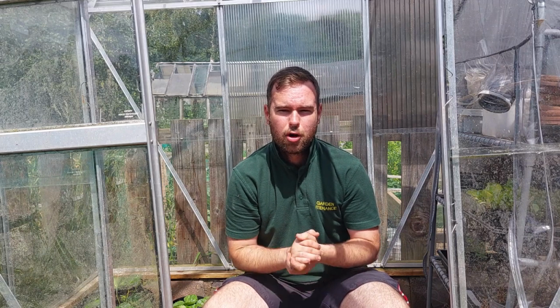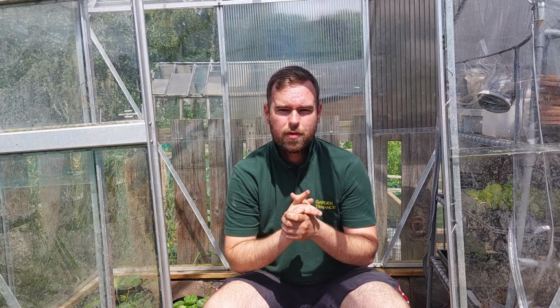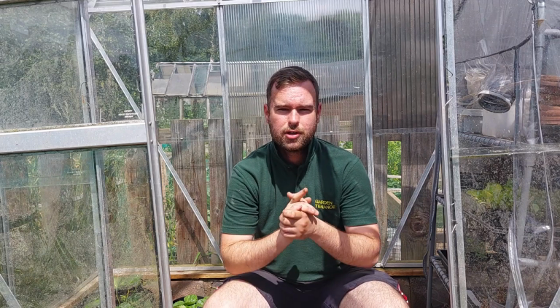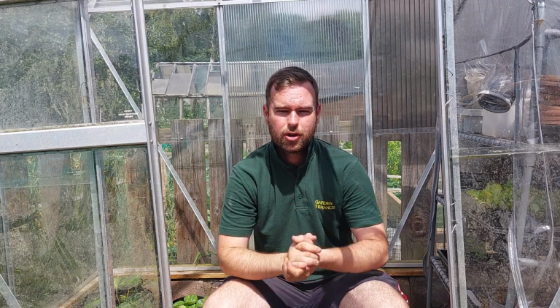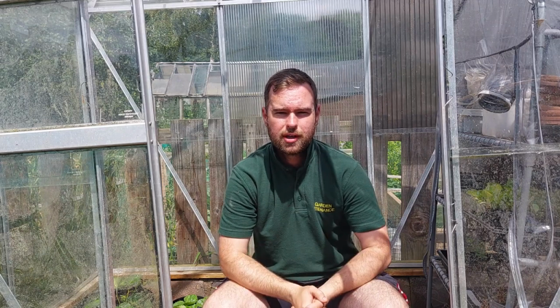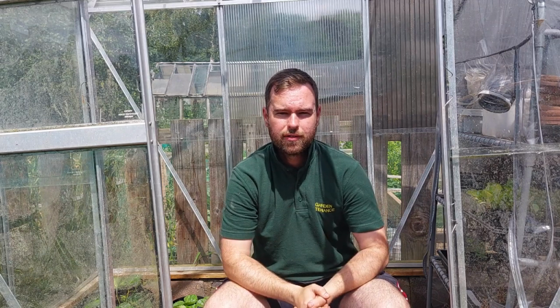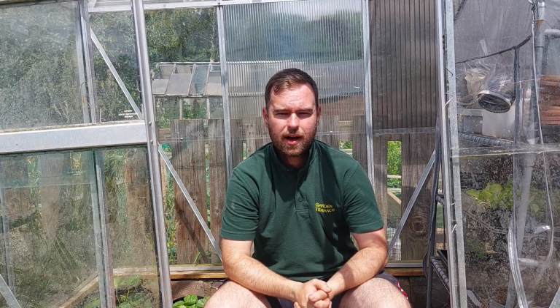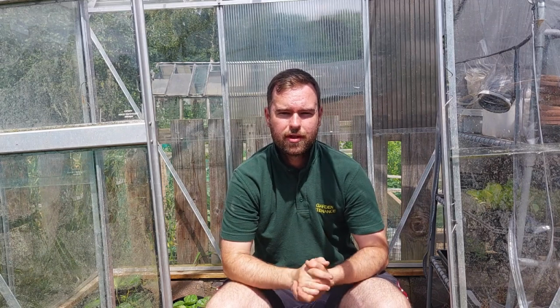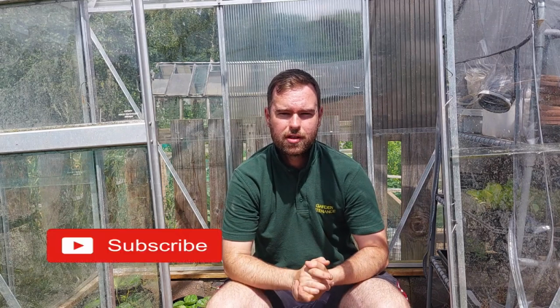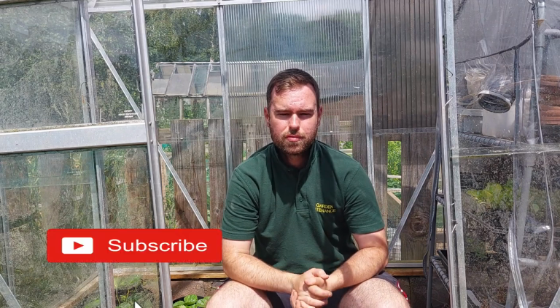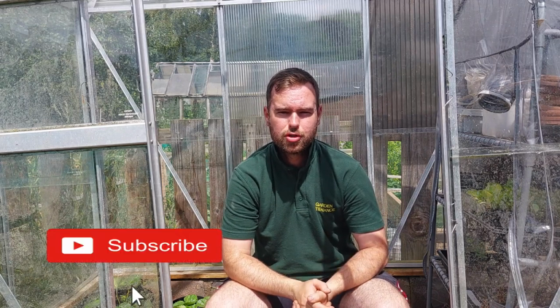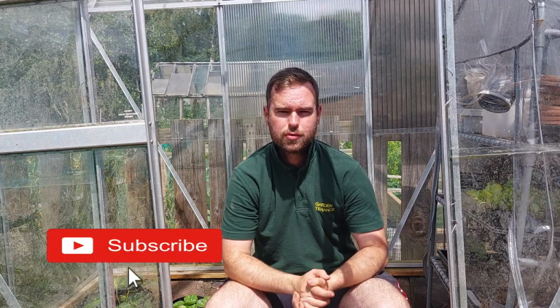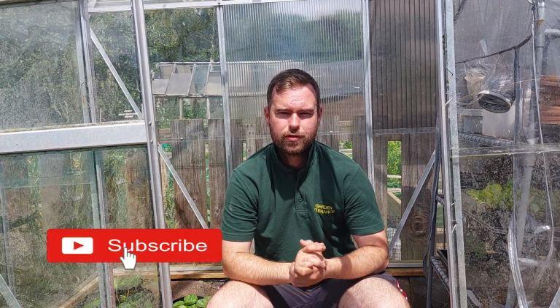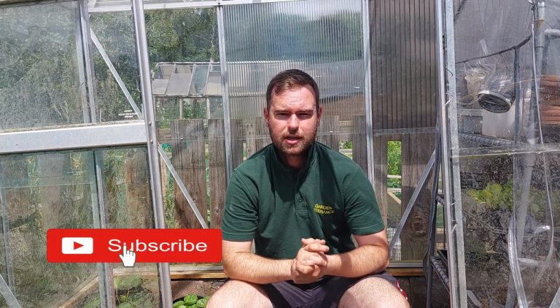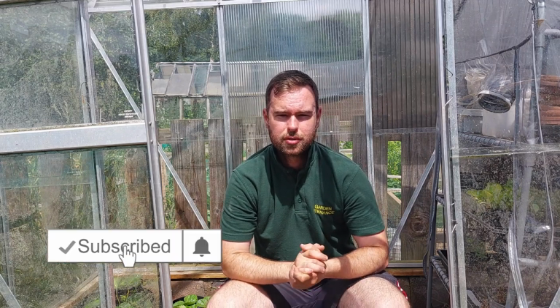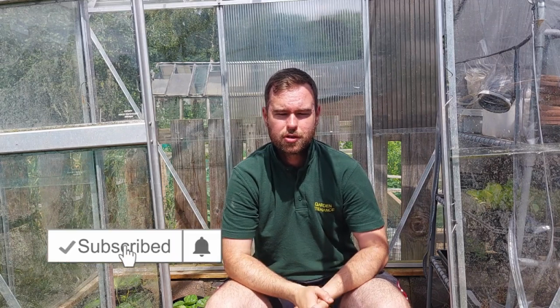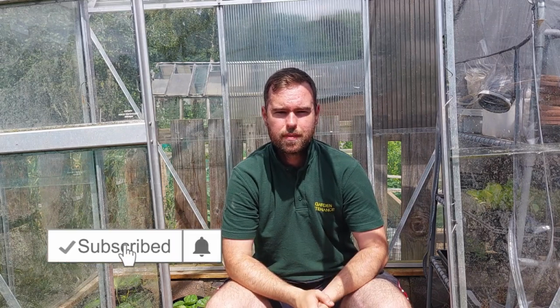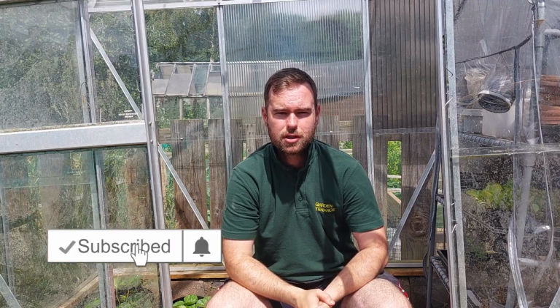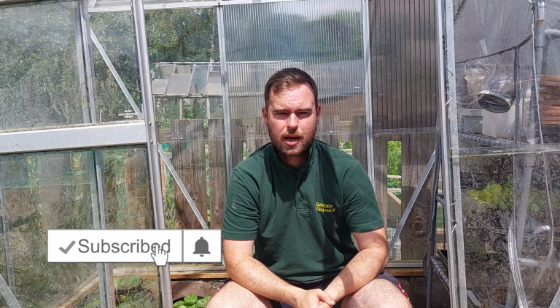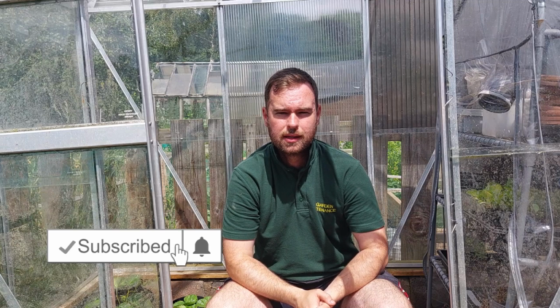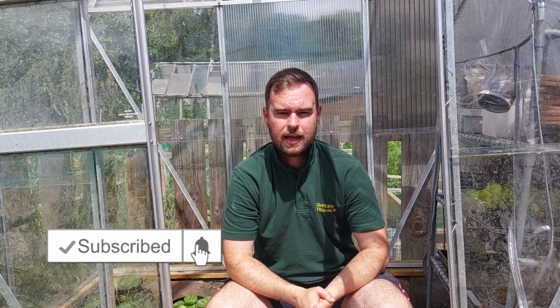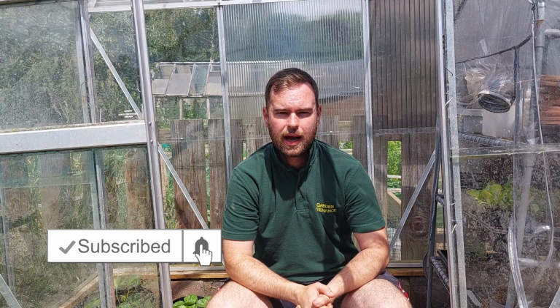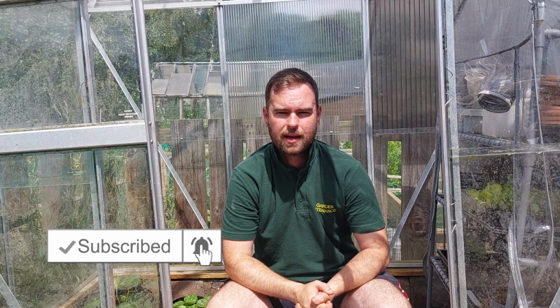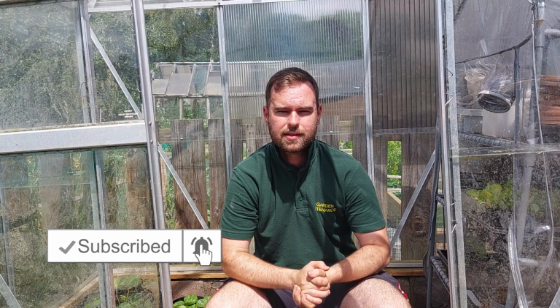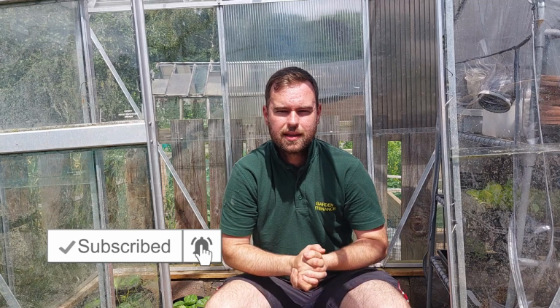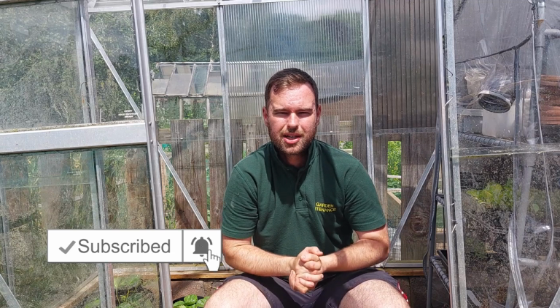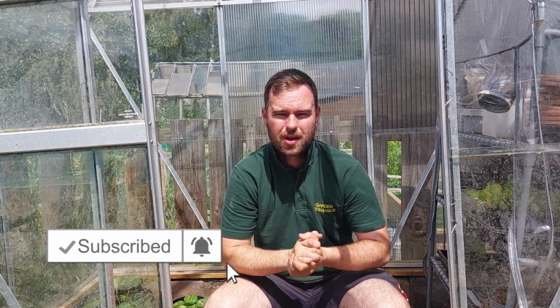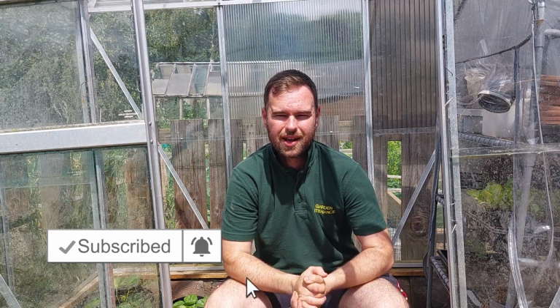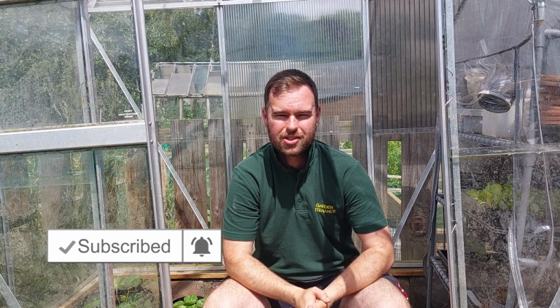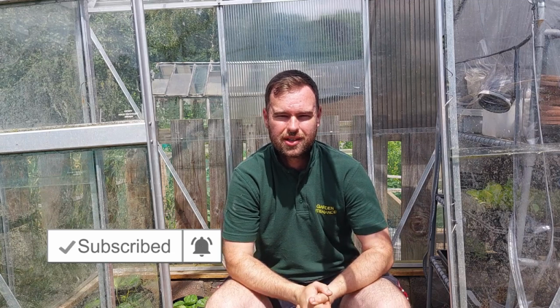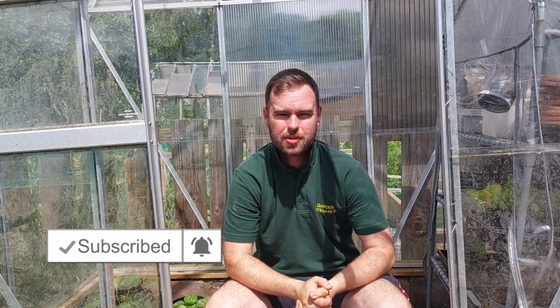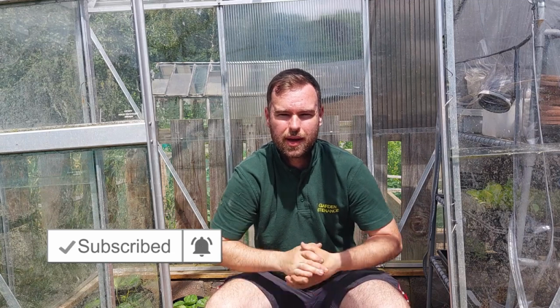I hope you've enjoyed it. If you have, give it a thumbs up, don't forget to subscribe to the channel, and I'll see you in the next one. Cheers, bye.